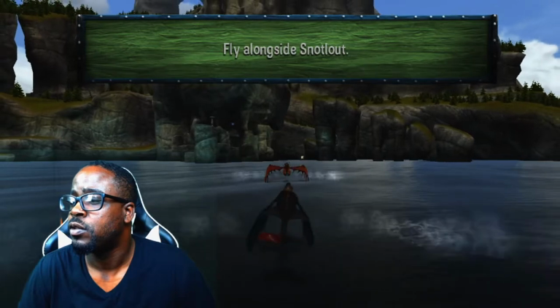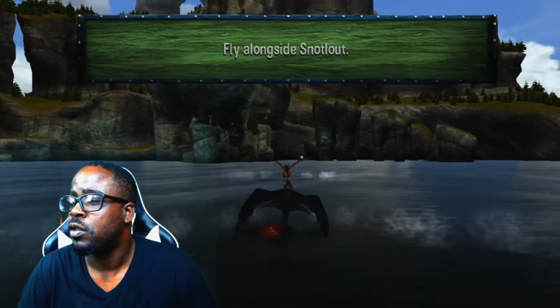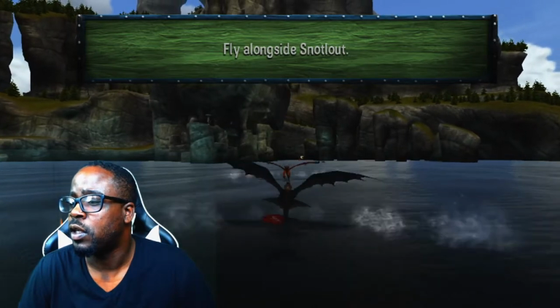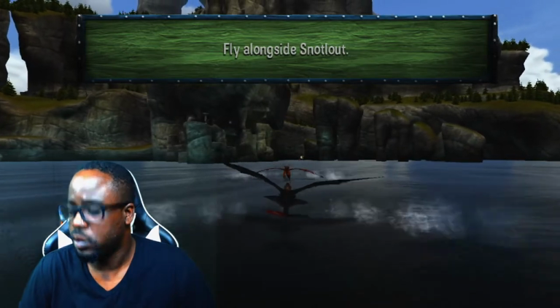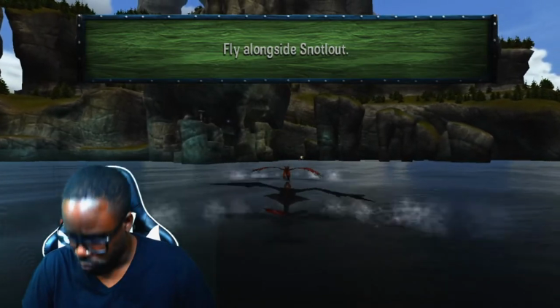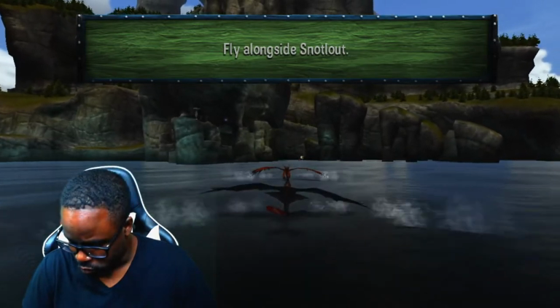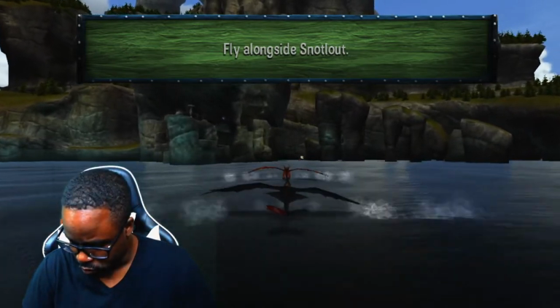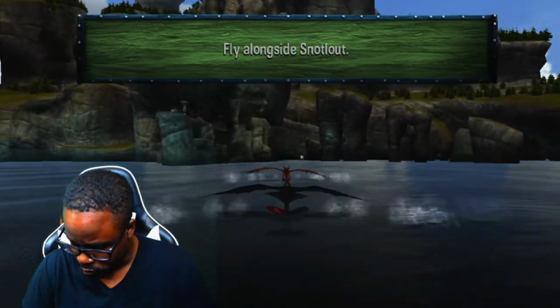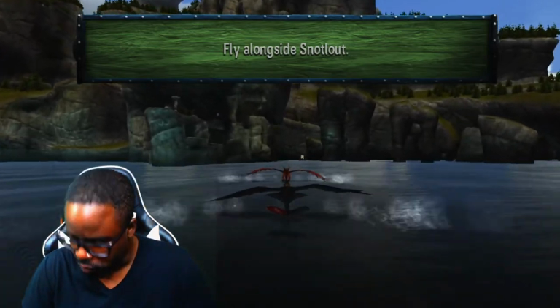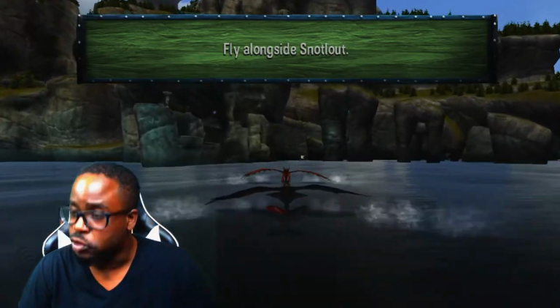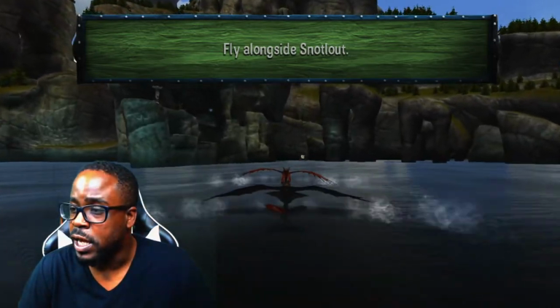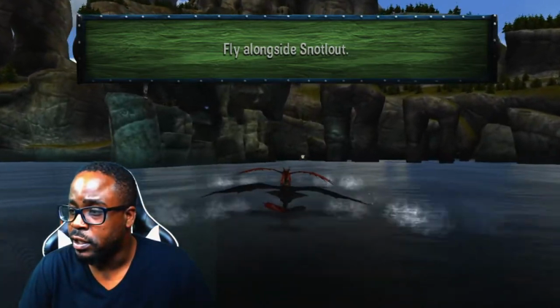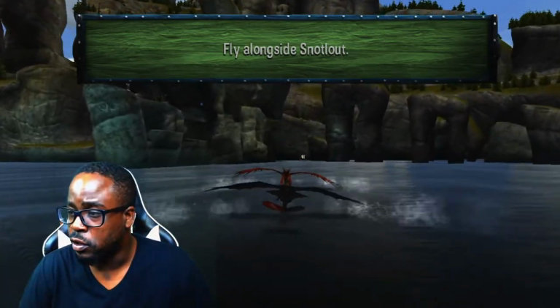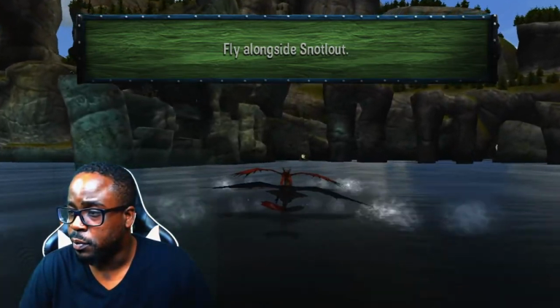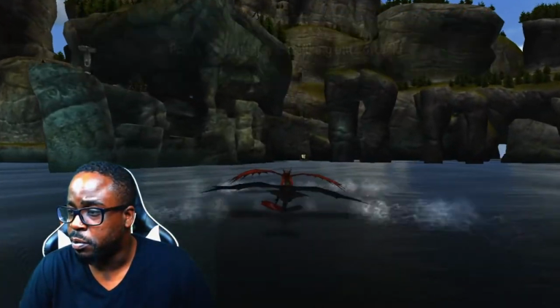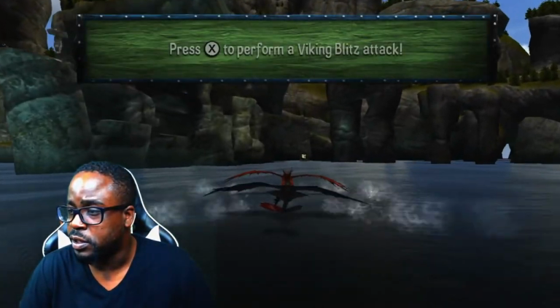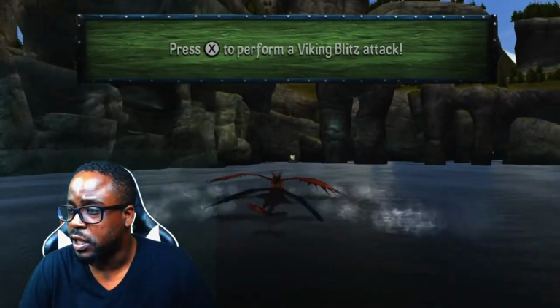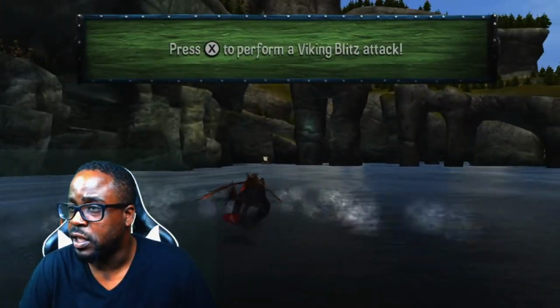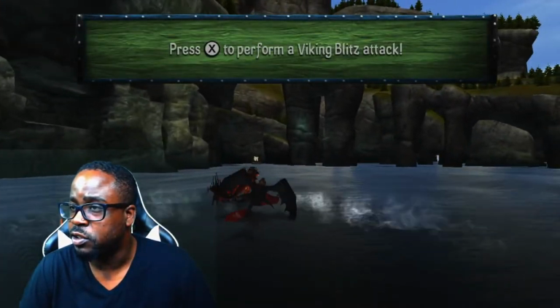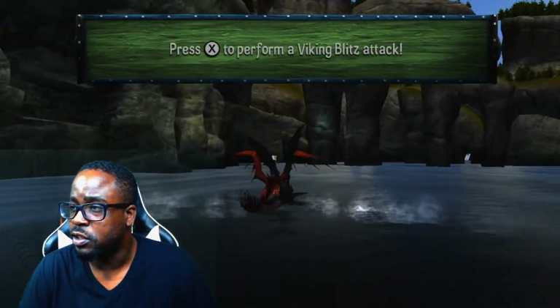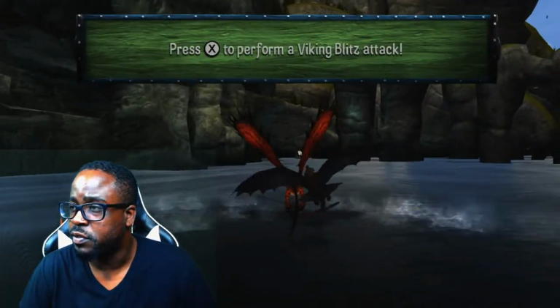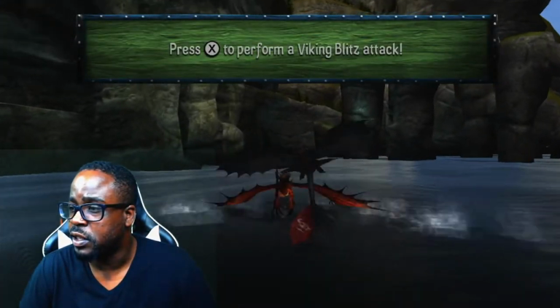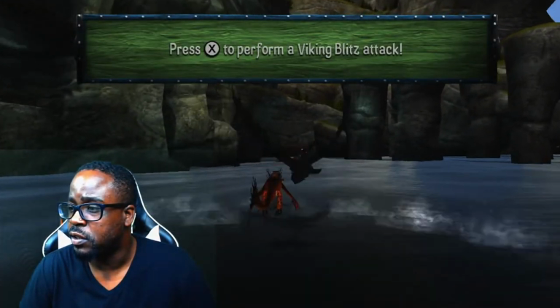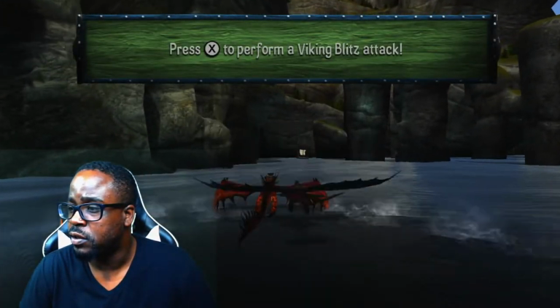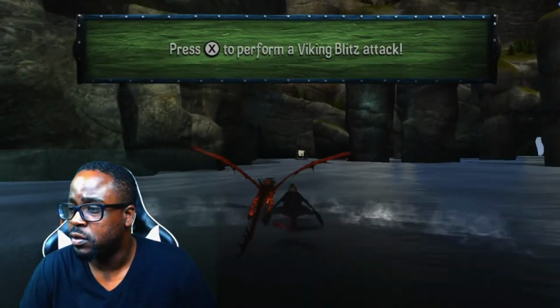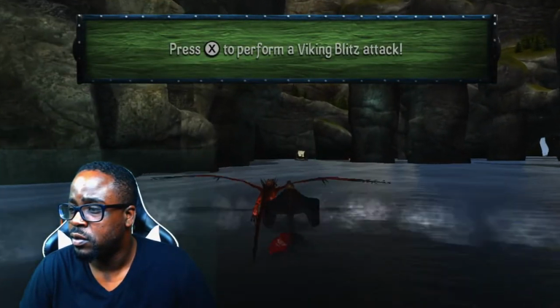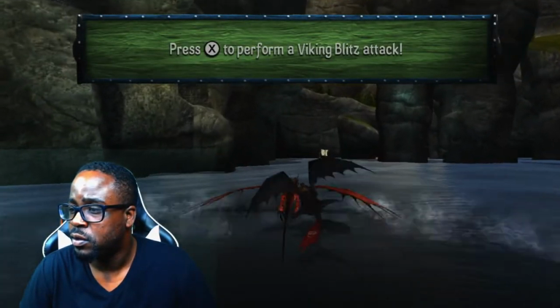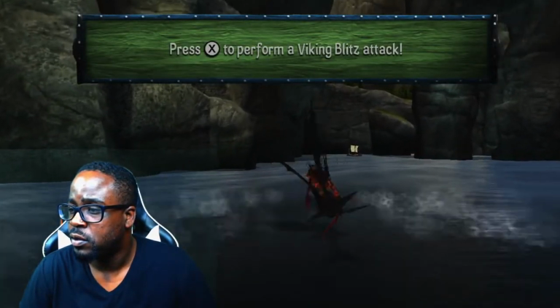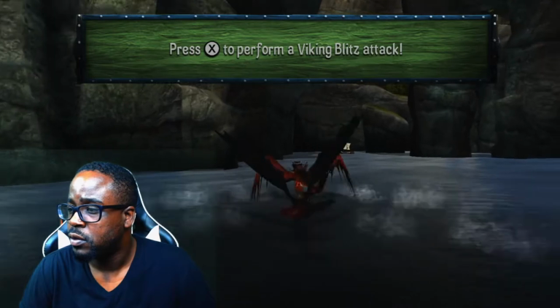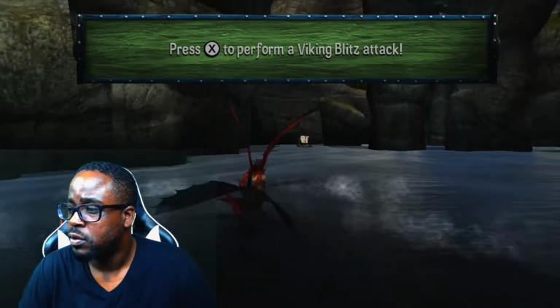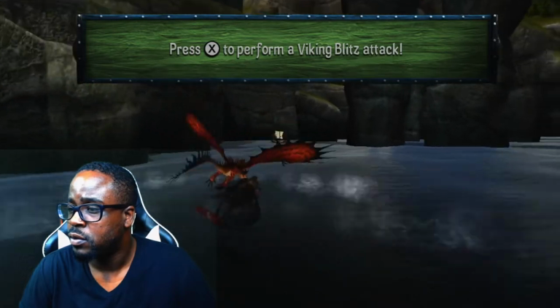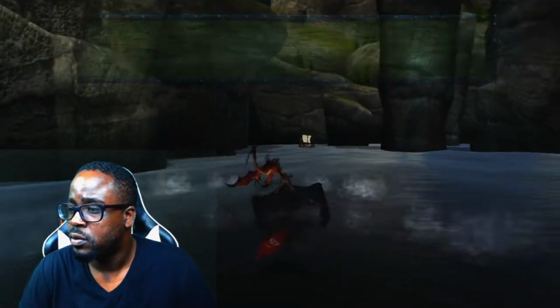Okay, so get the dragon to go by pressing A — I was trying to figure it out.